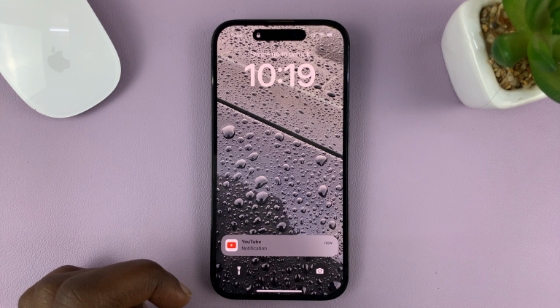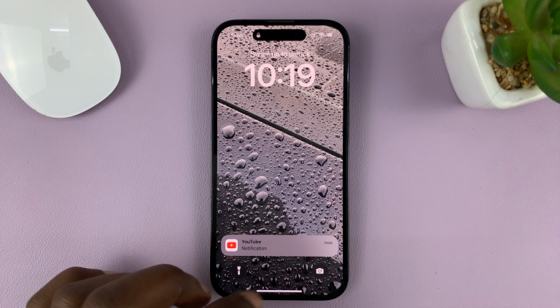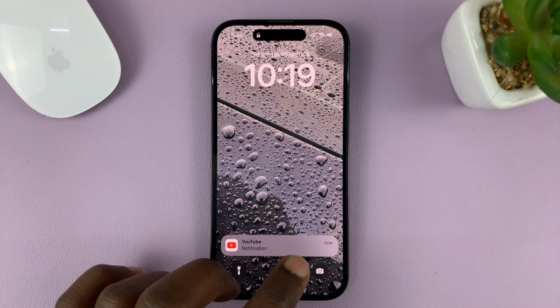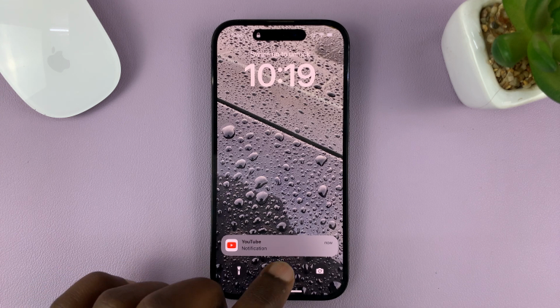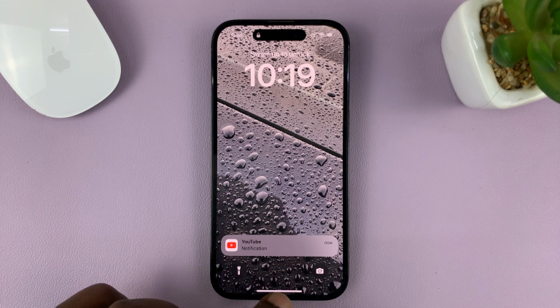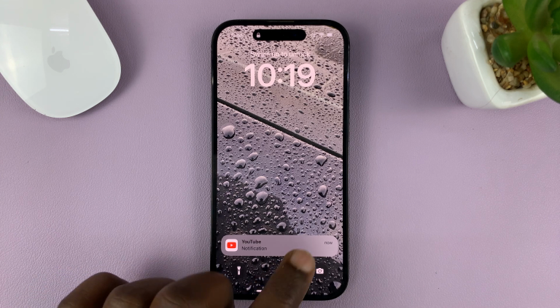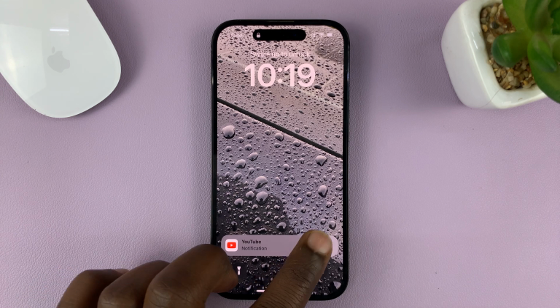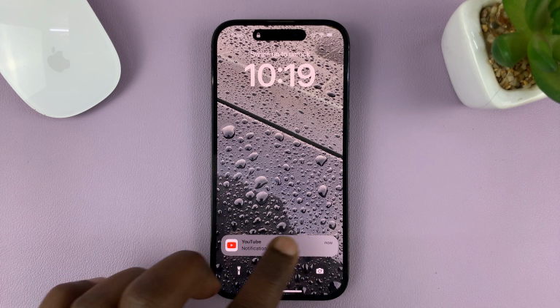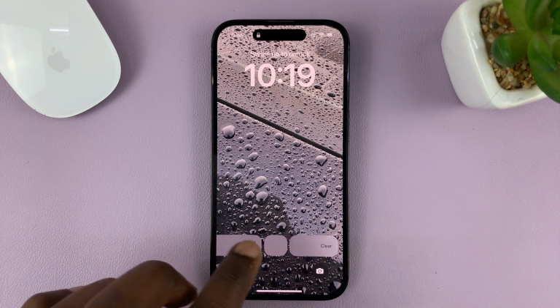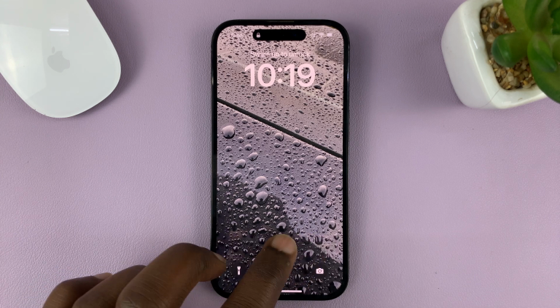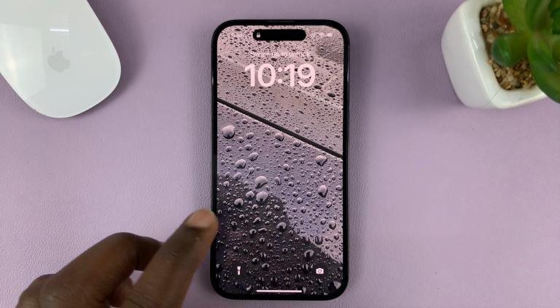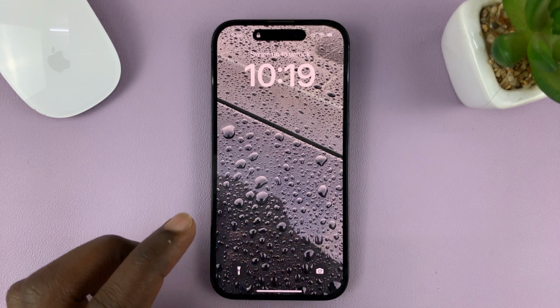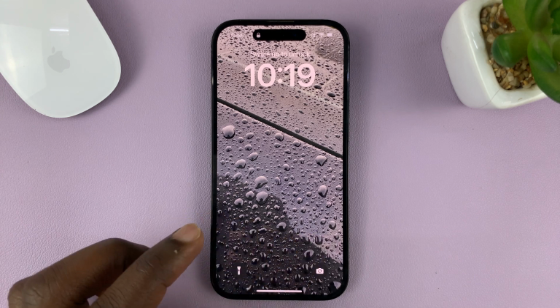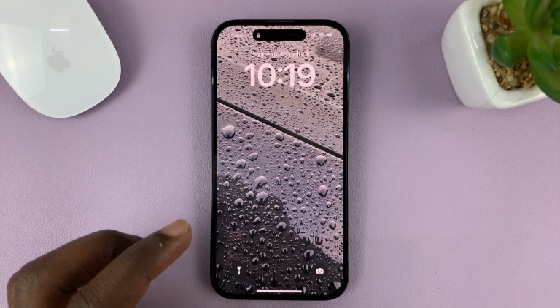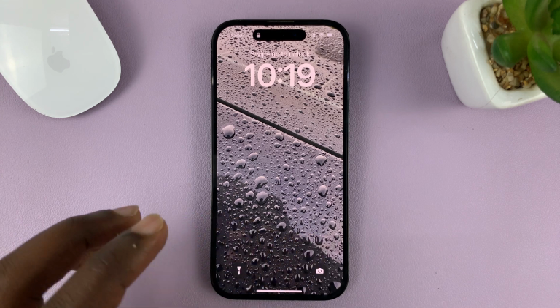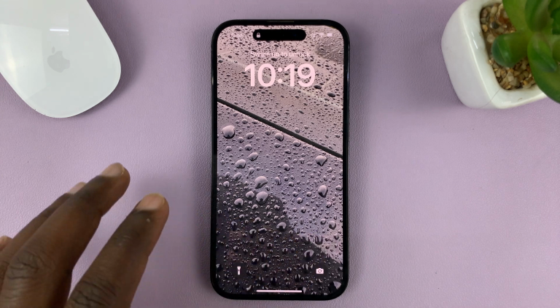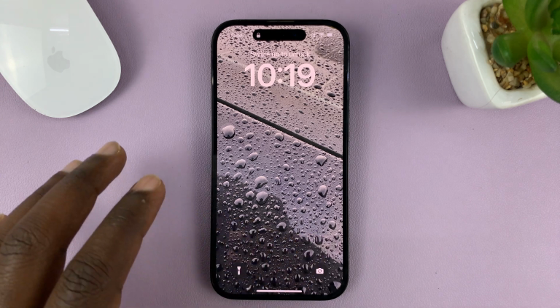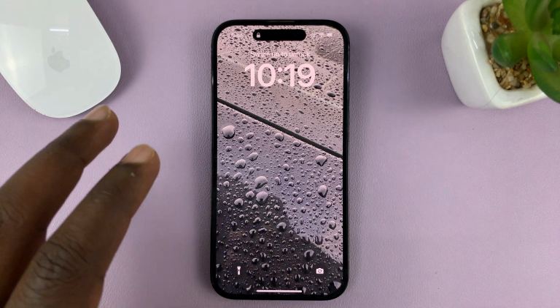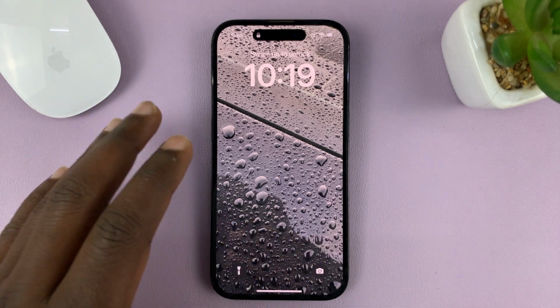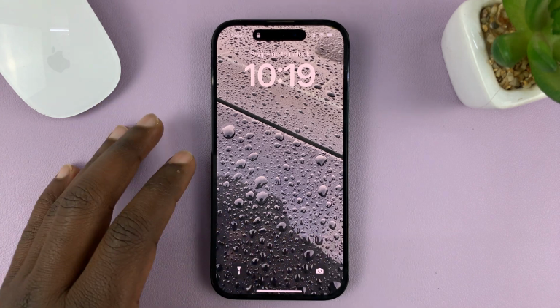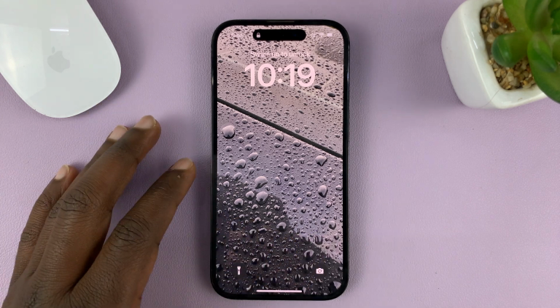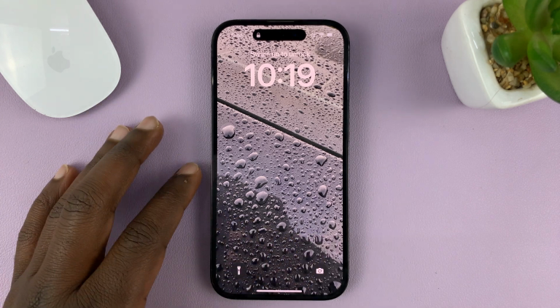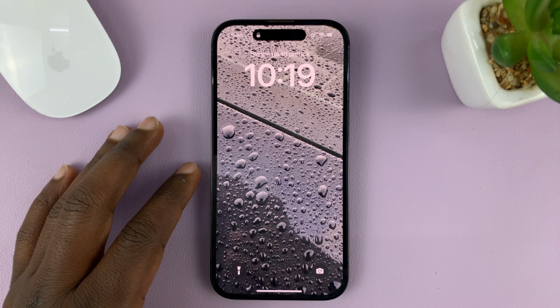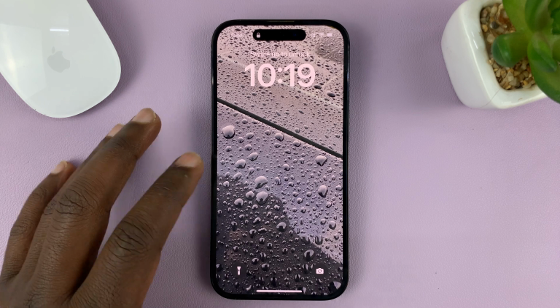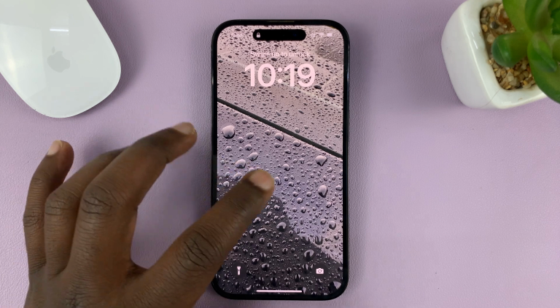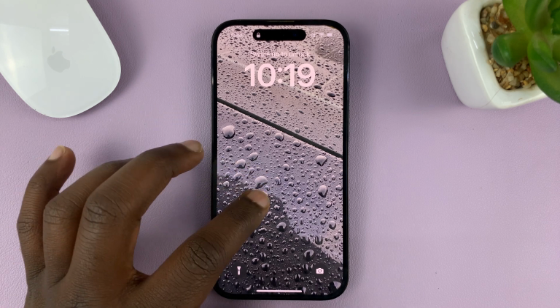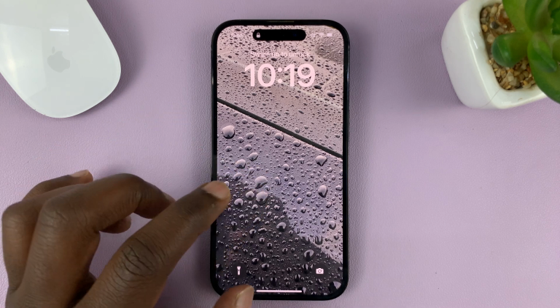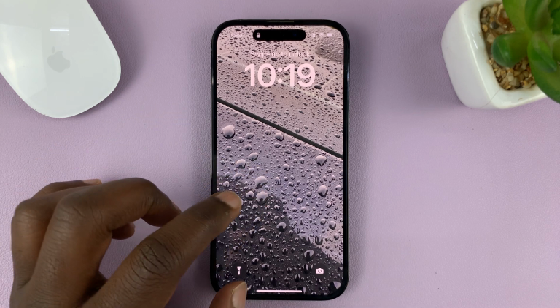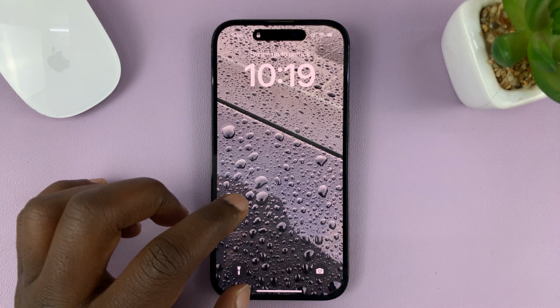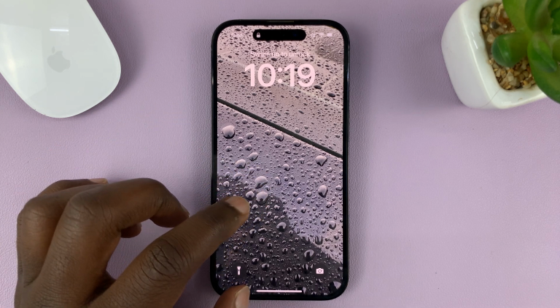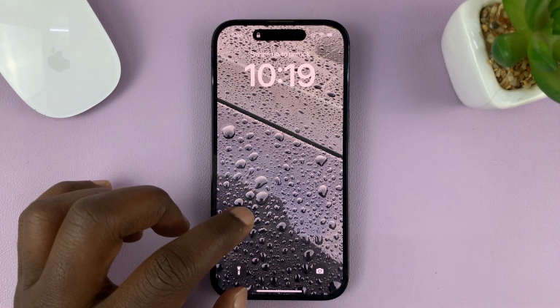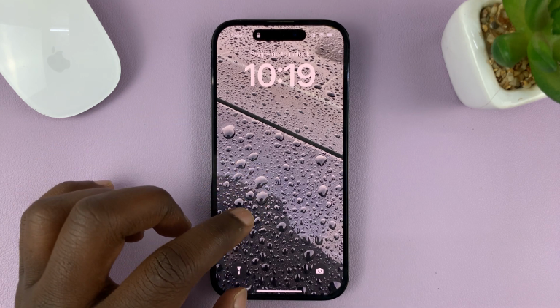In today's tech tip, I'll be showing you how to disable USB accessories on the lock screen of your iPhone.